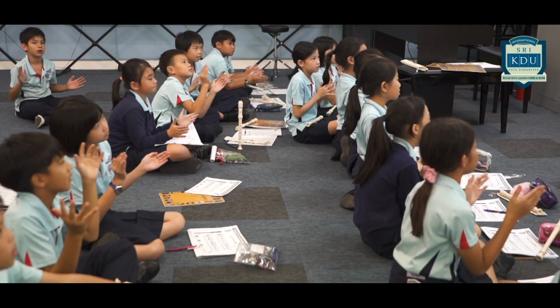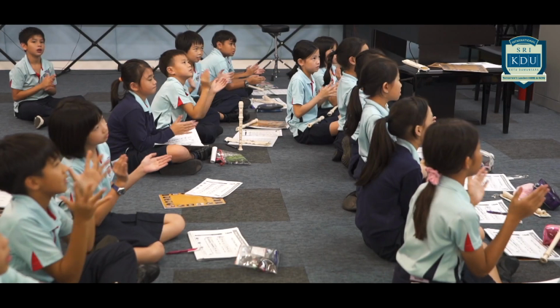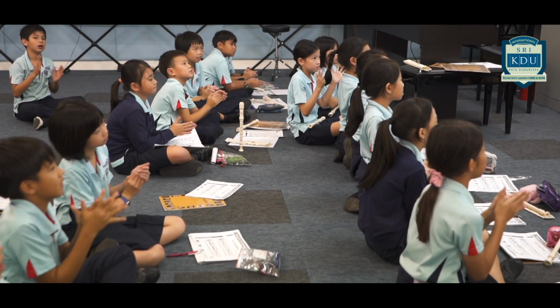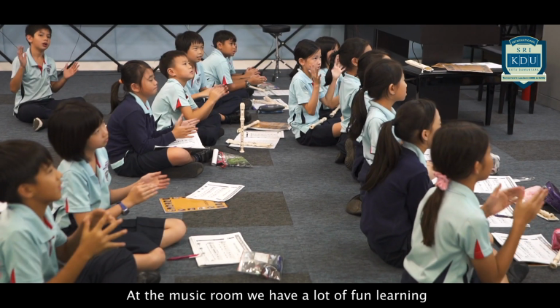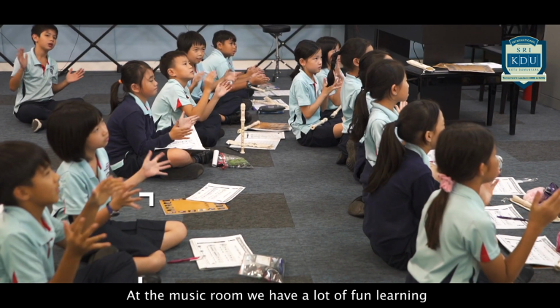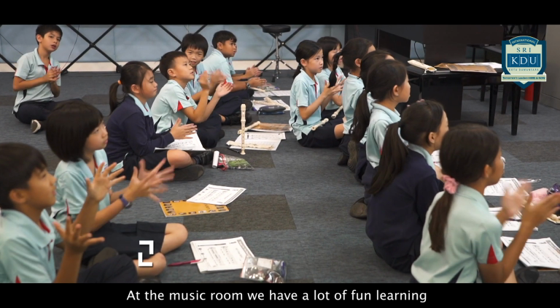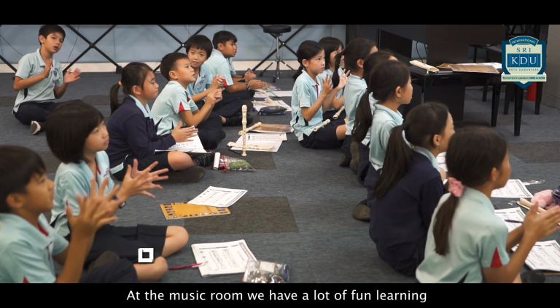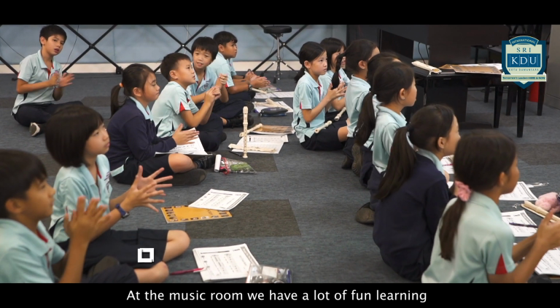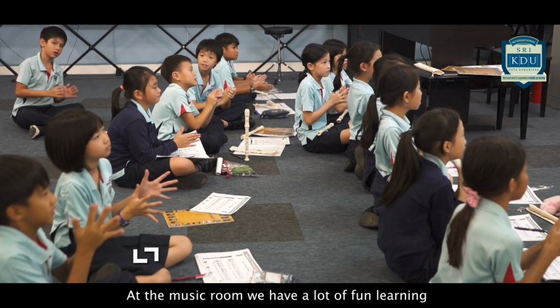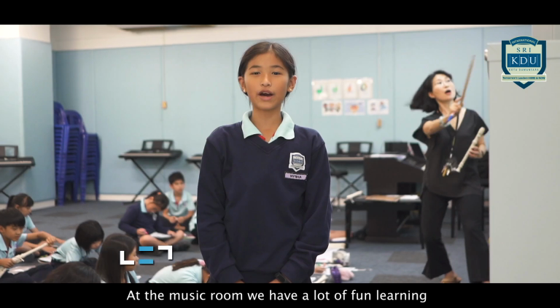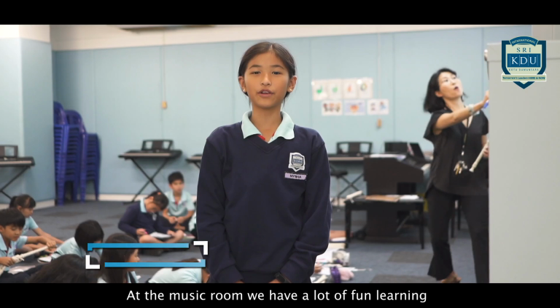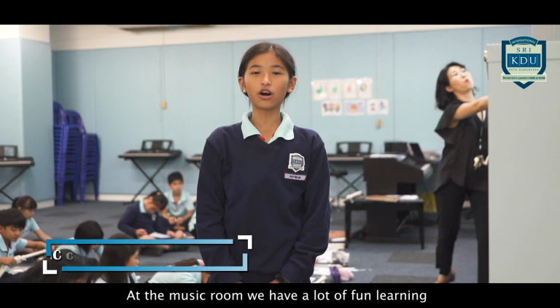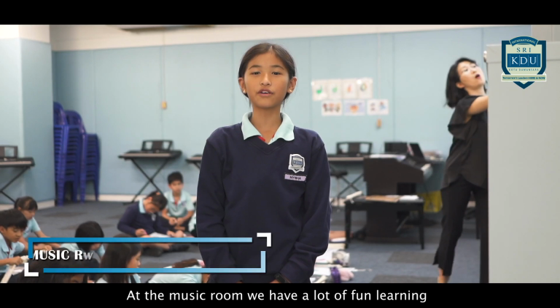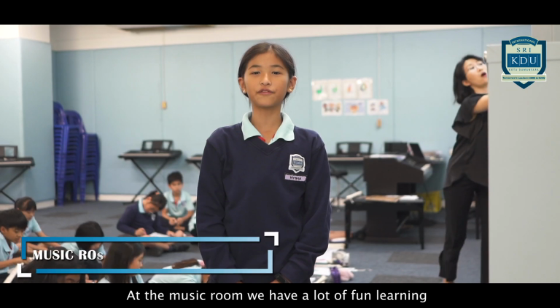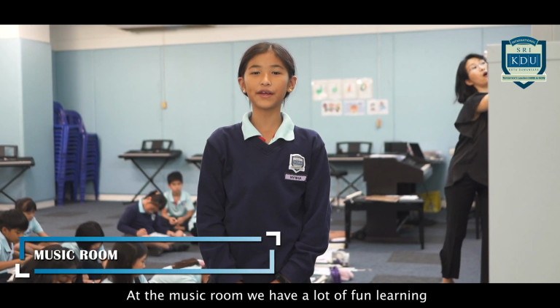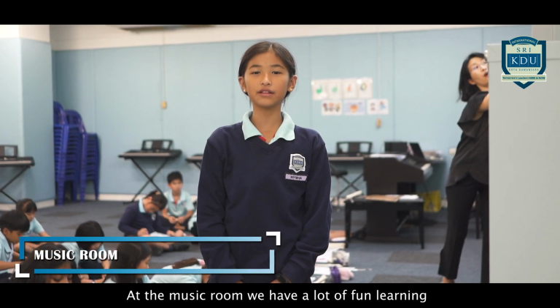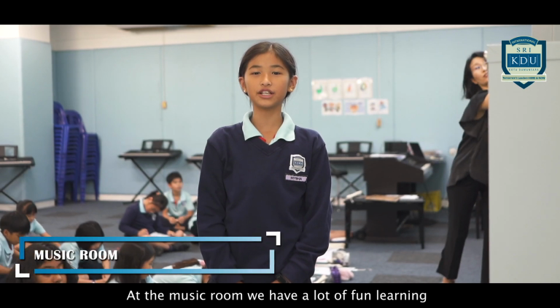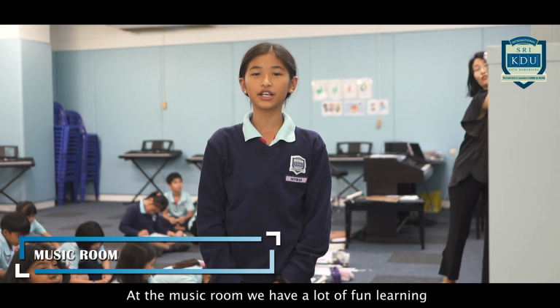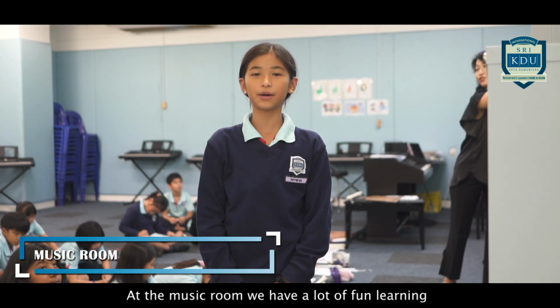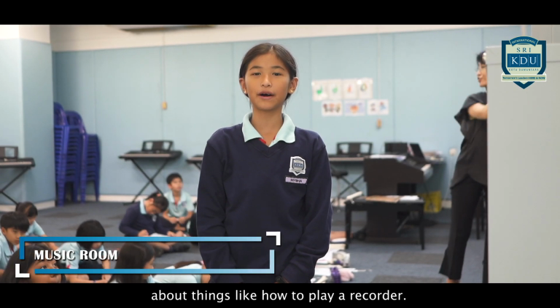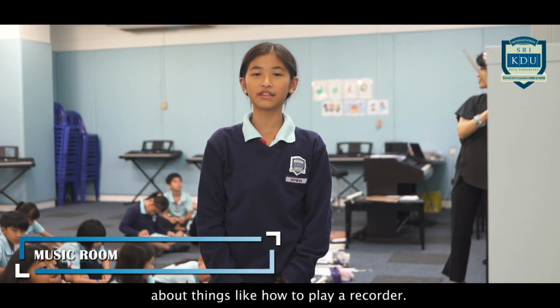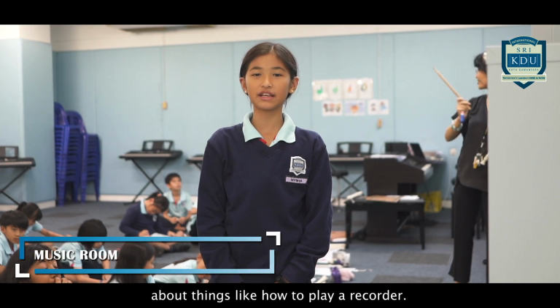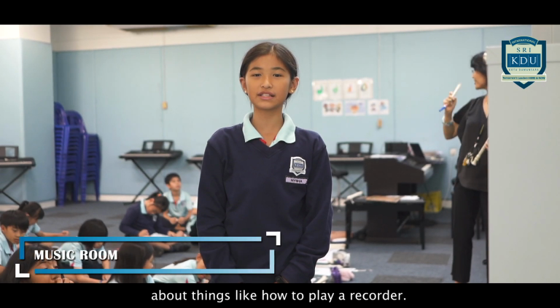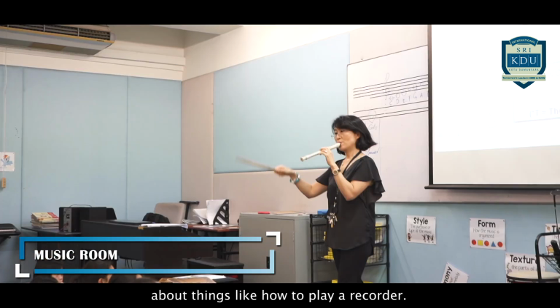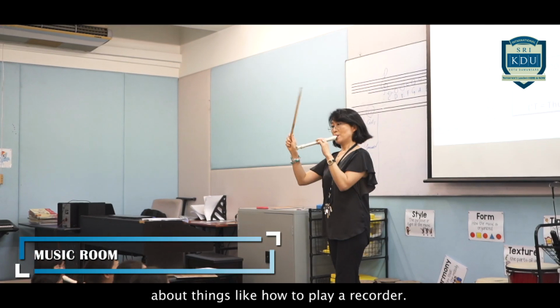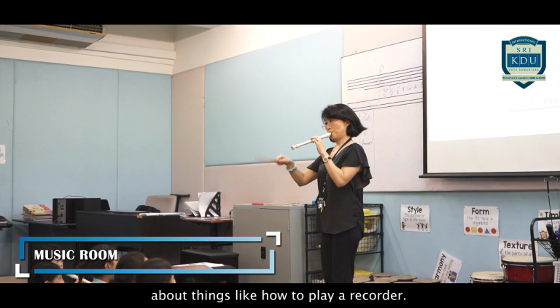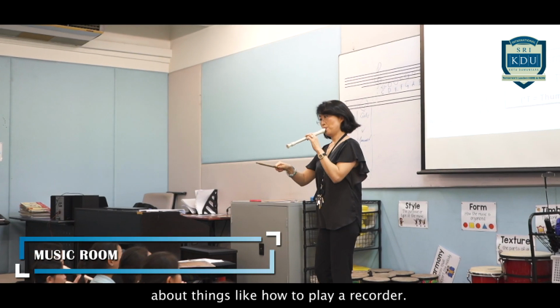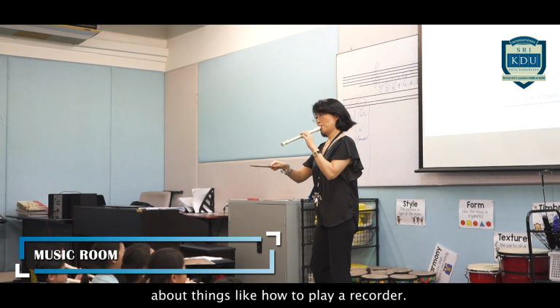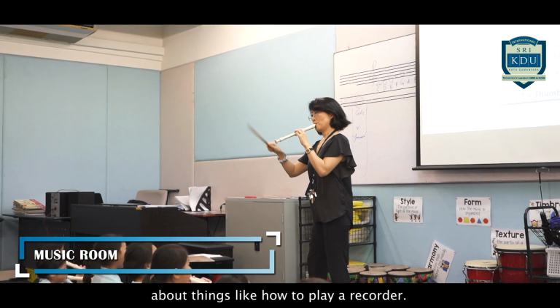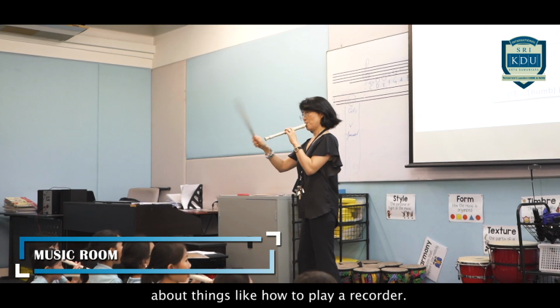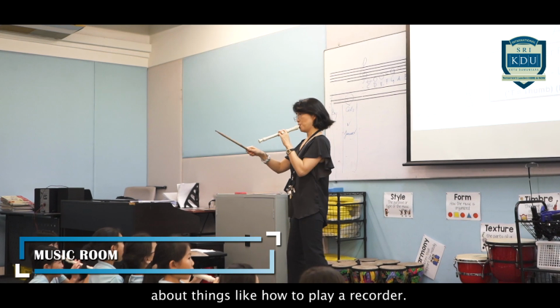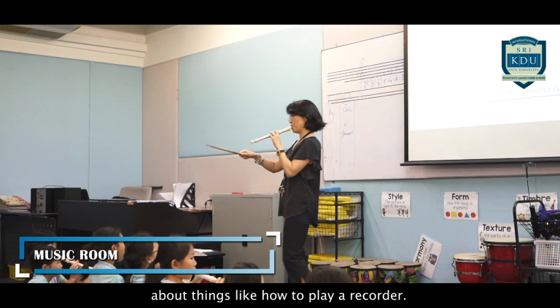At the music room, we have a lot of fun learning about things like how to play a recorder.